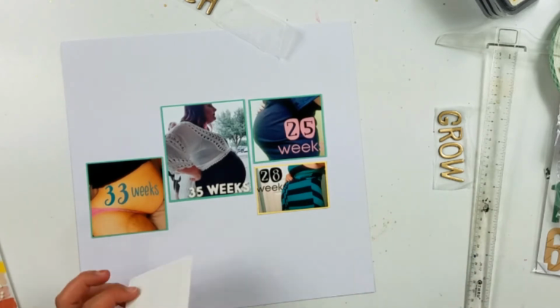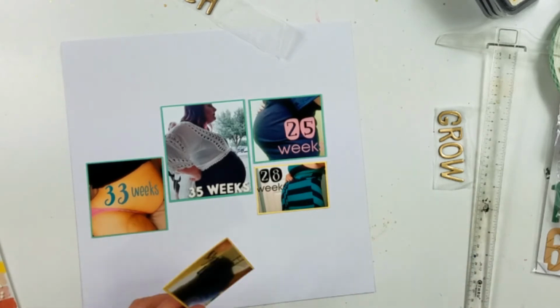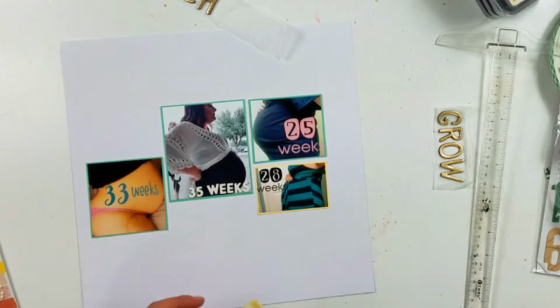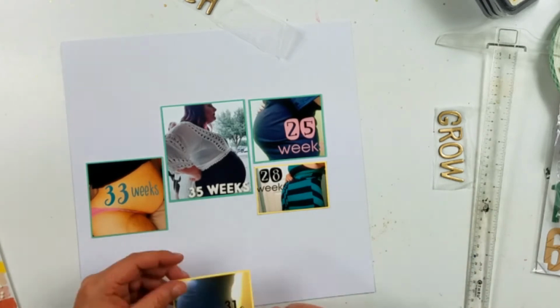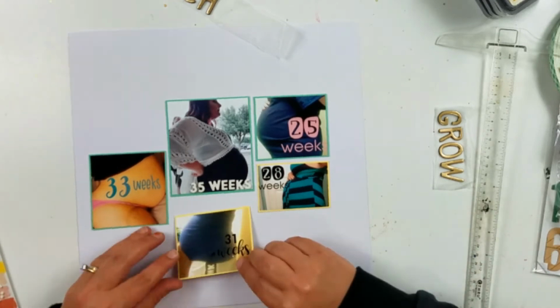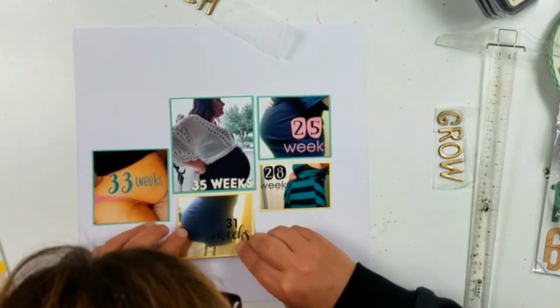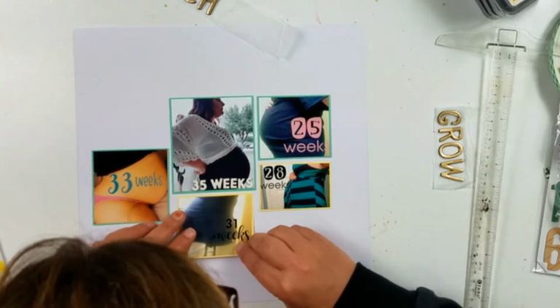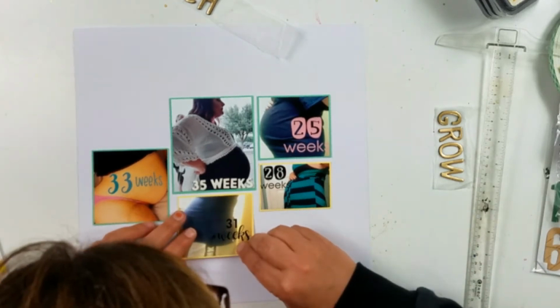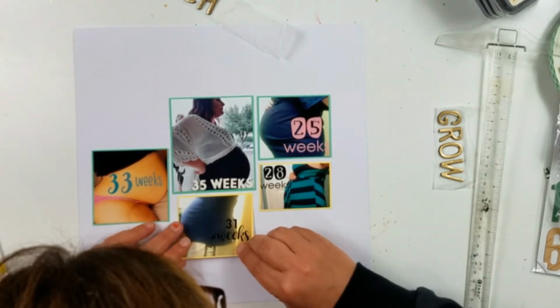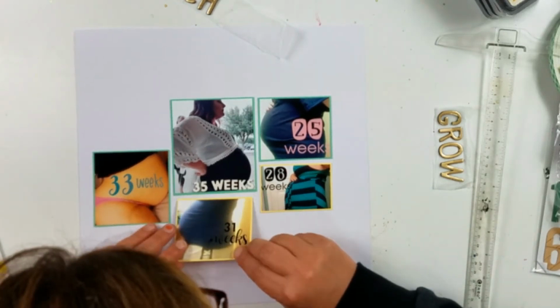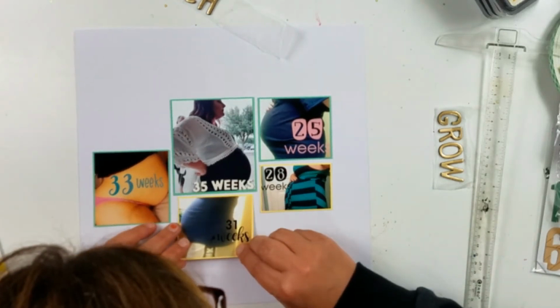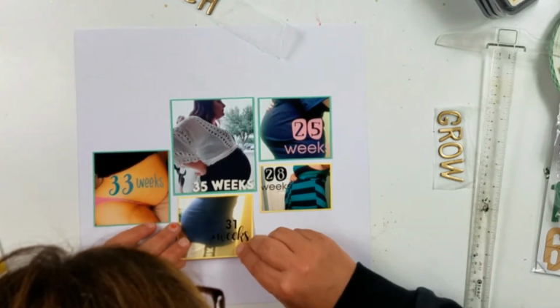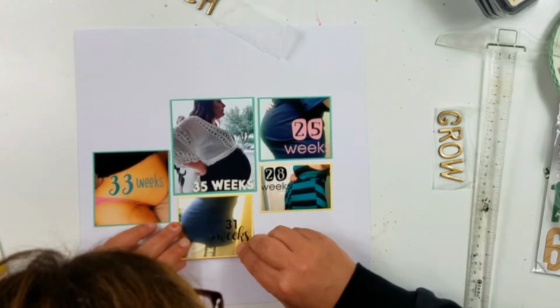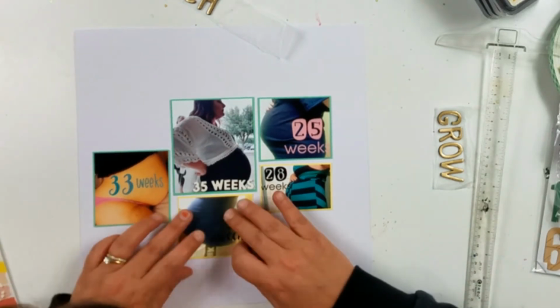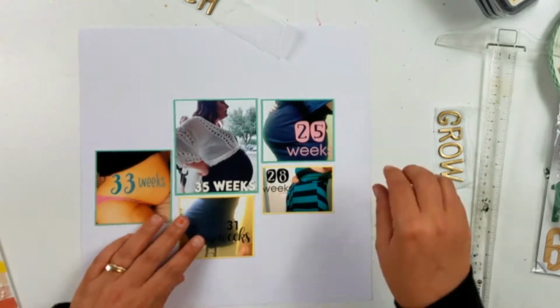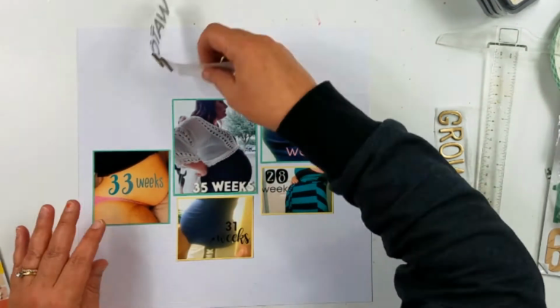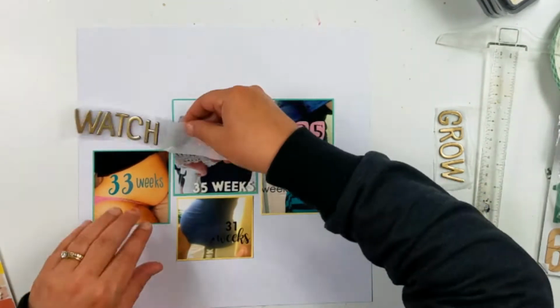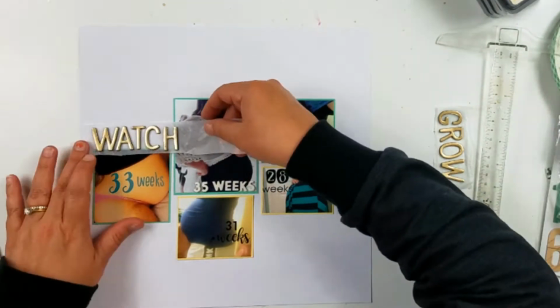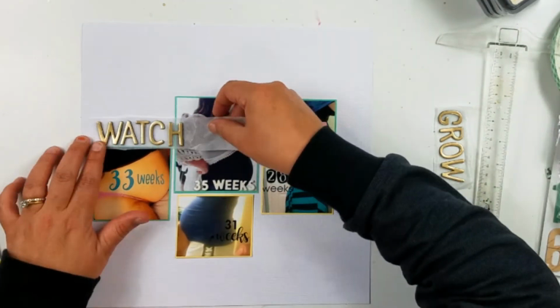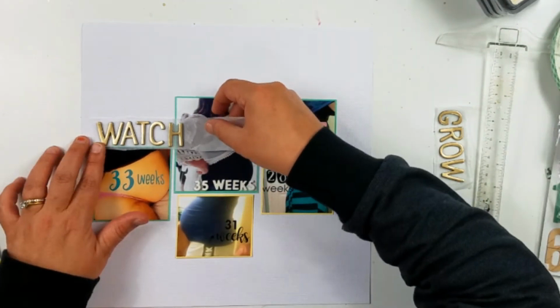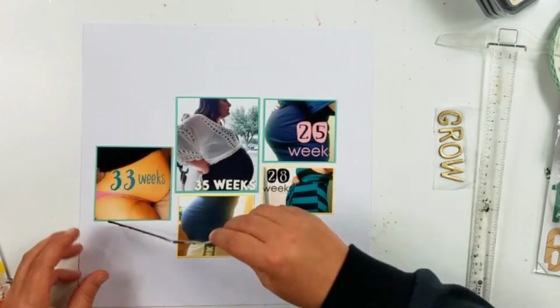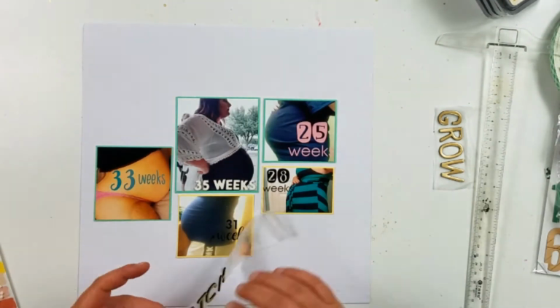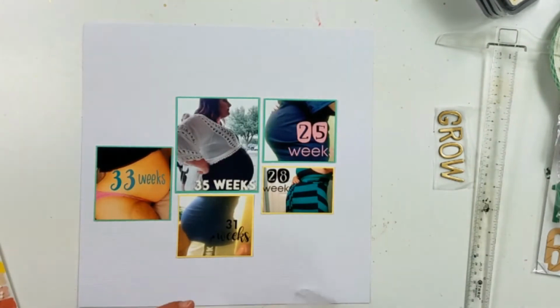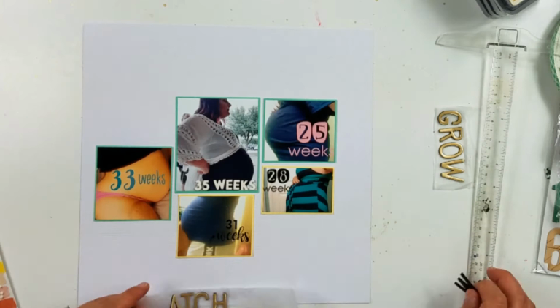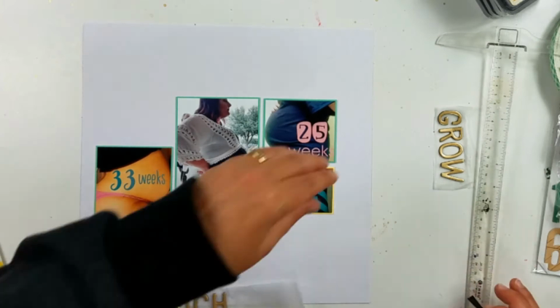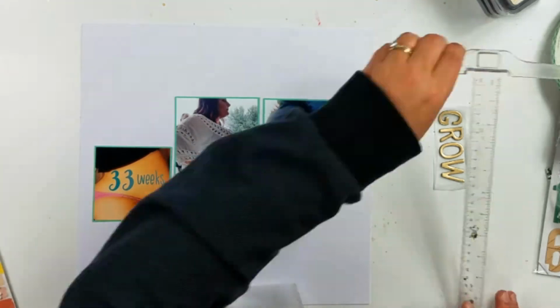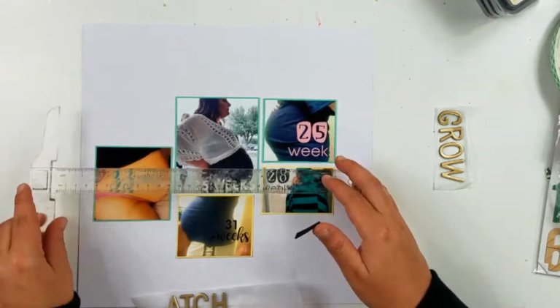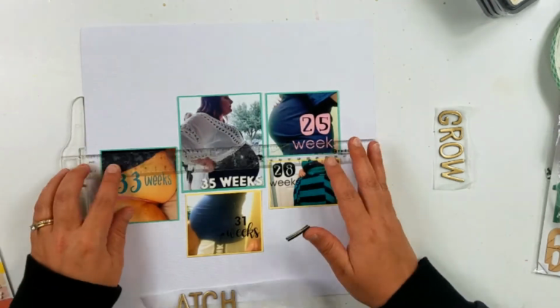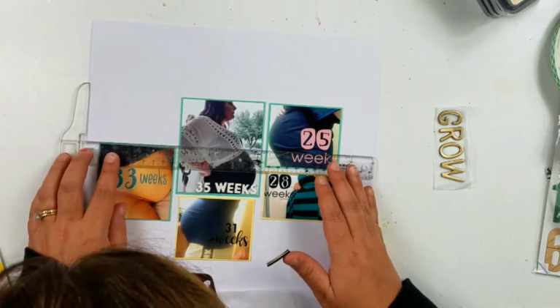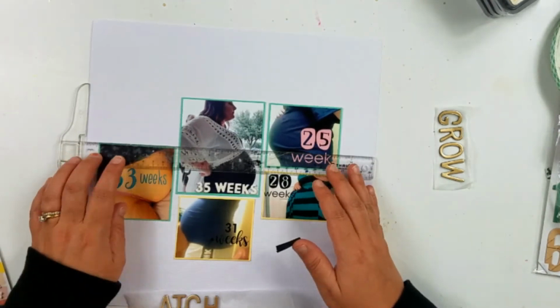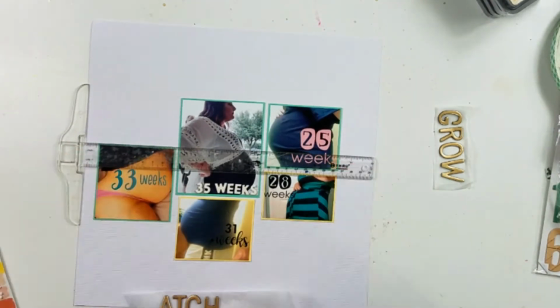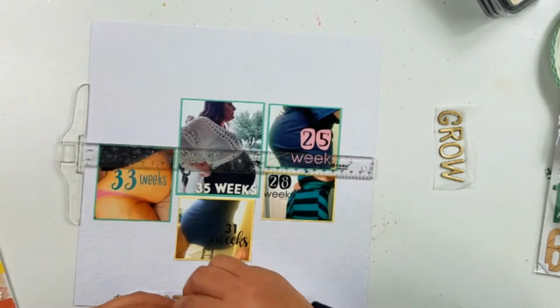I am going to commit to the placement of these right here and then go ahead and lay down the title.